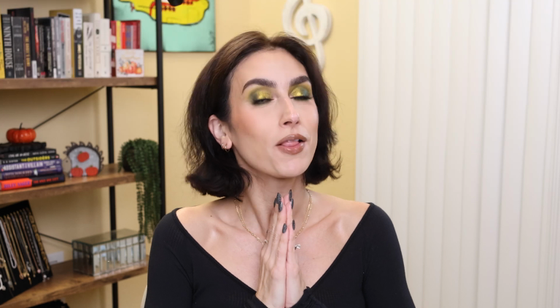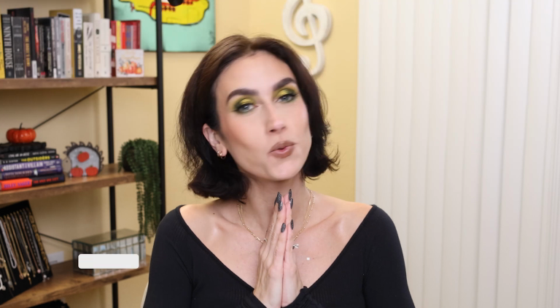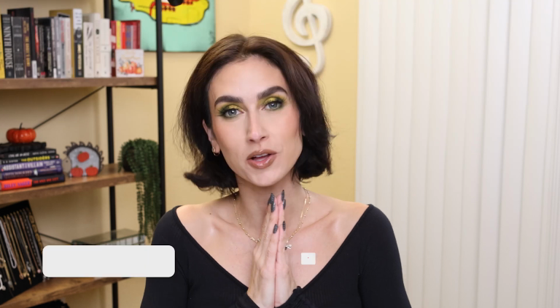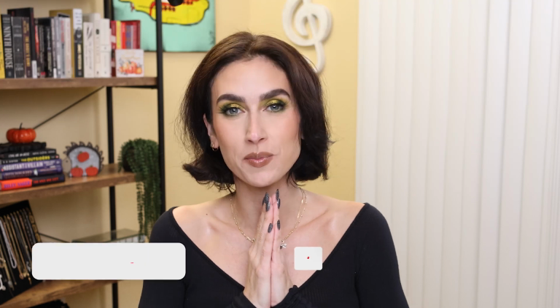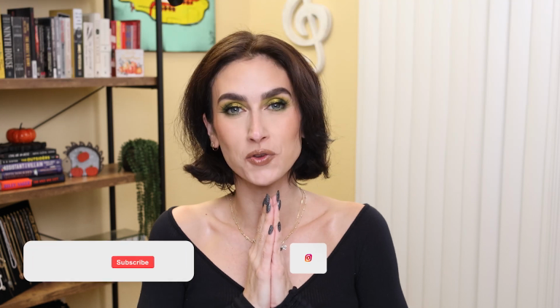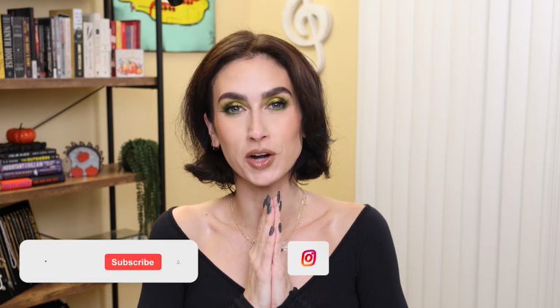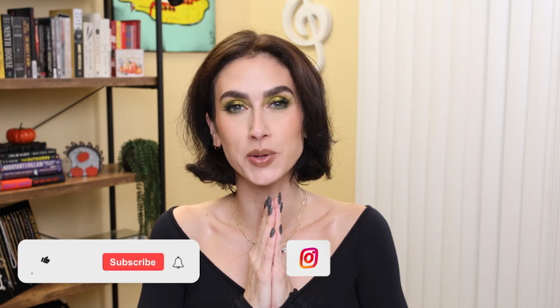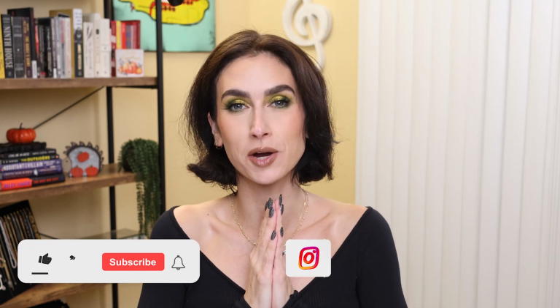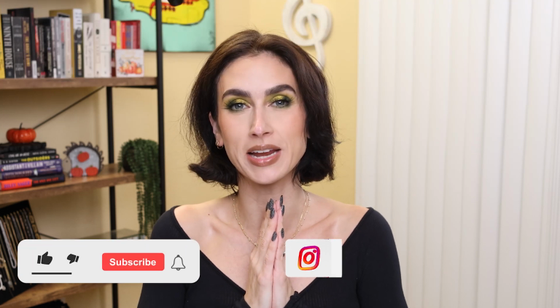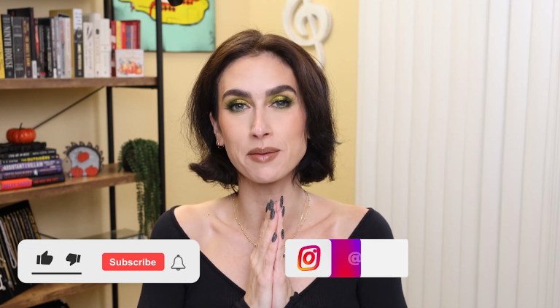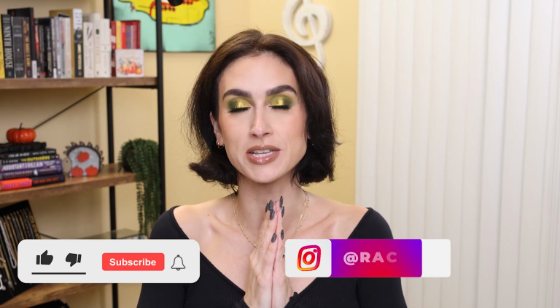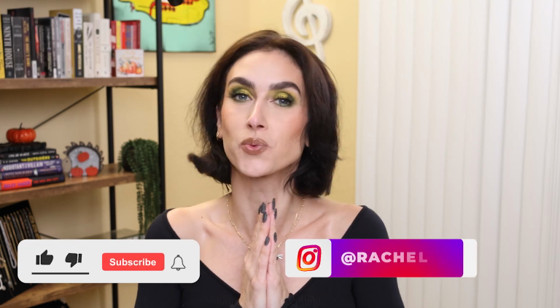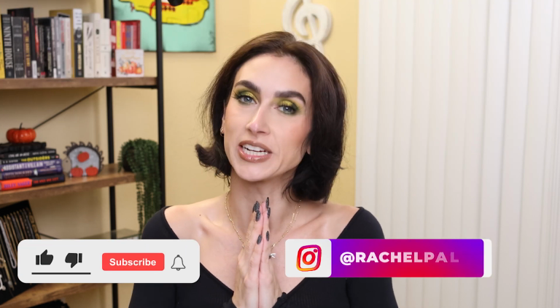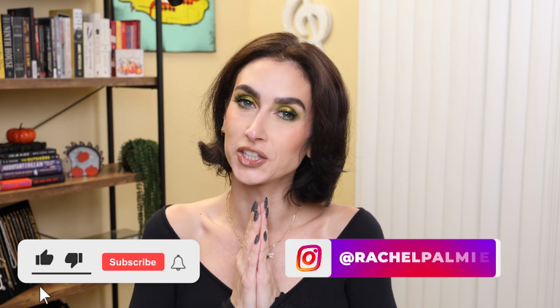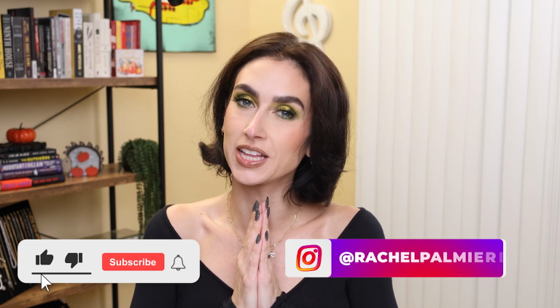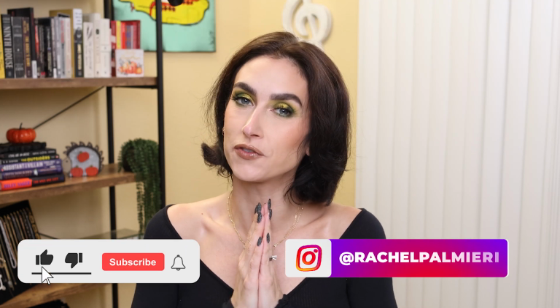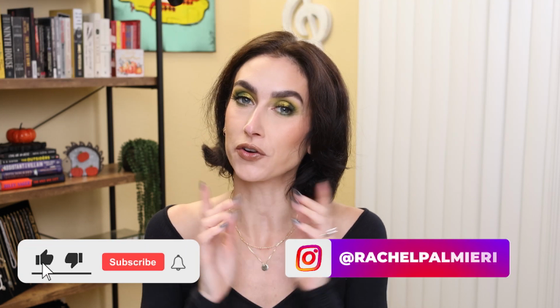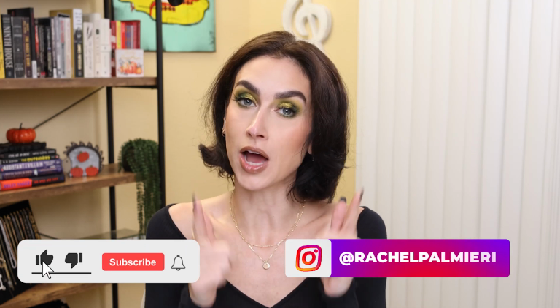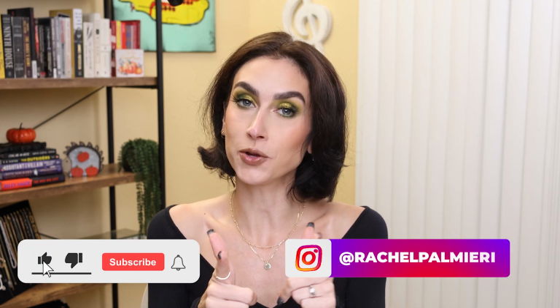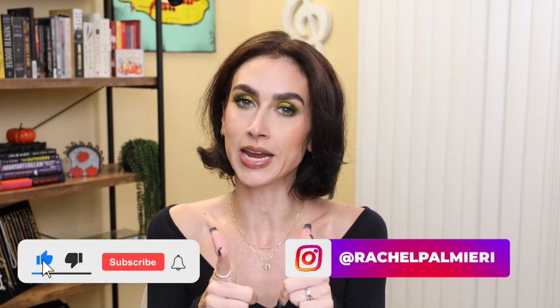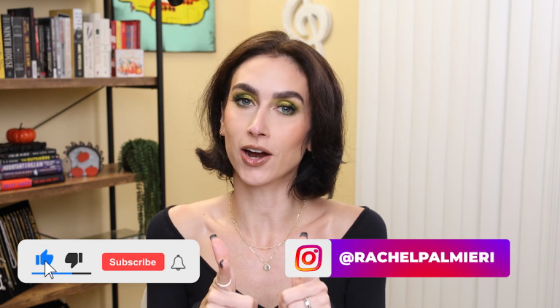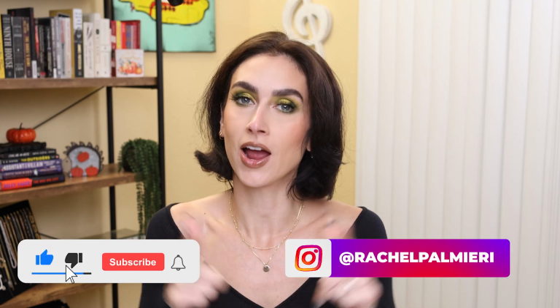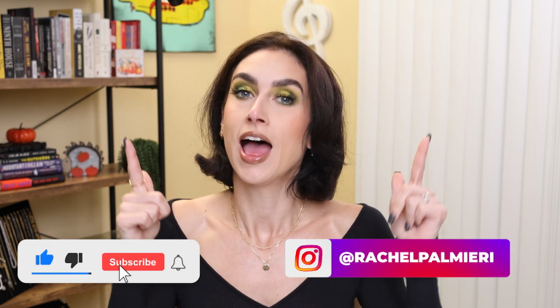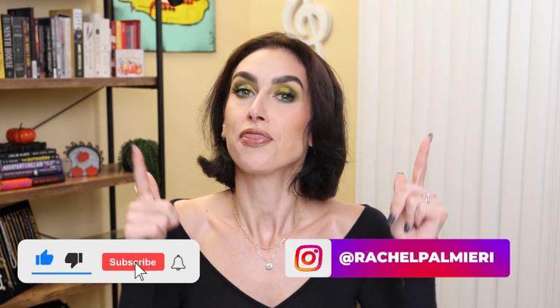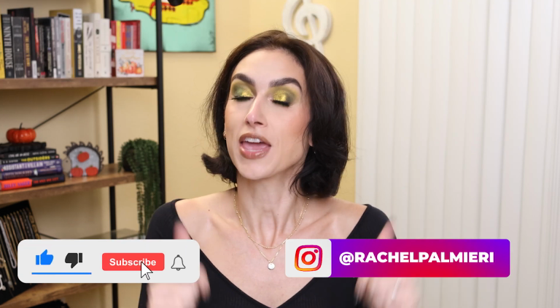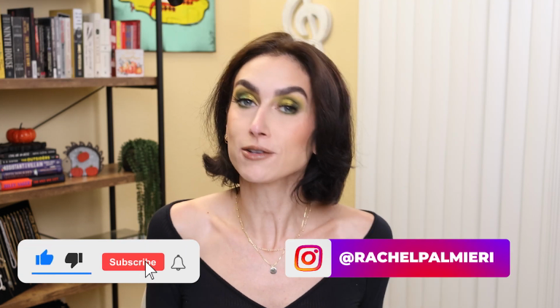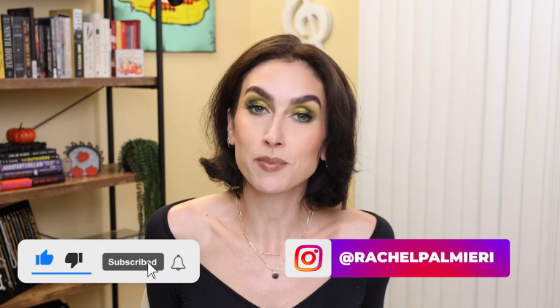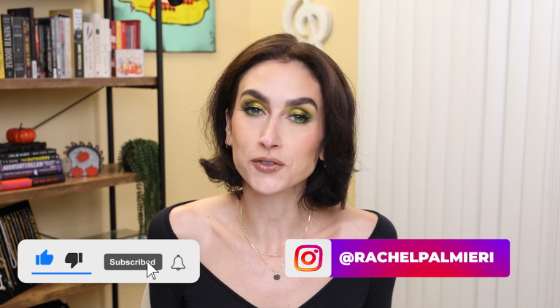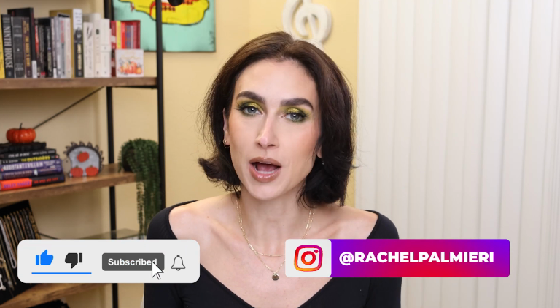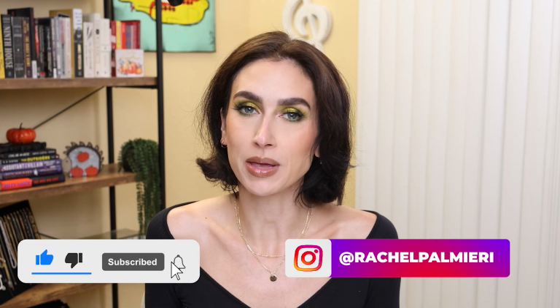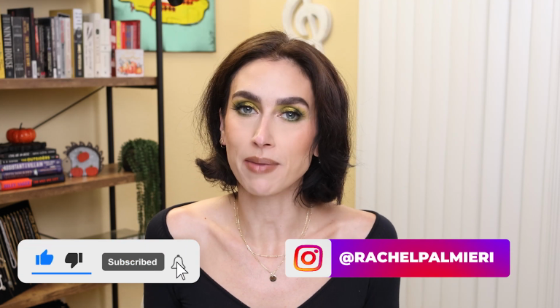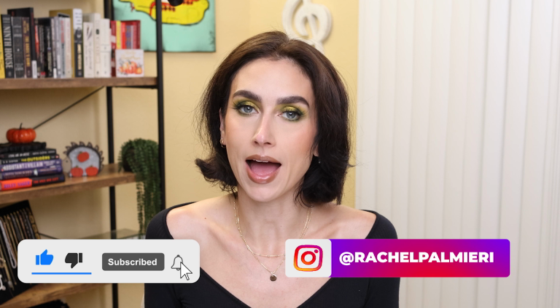Hello and welcome. If you are new here, my name is Rachel. And if you're not new here, thank you so much for coming back.